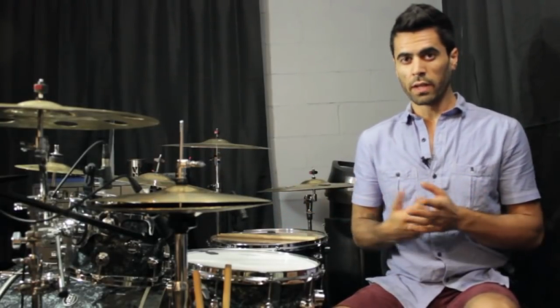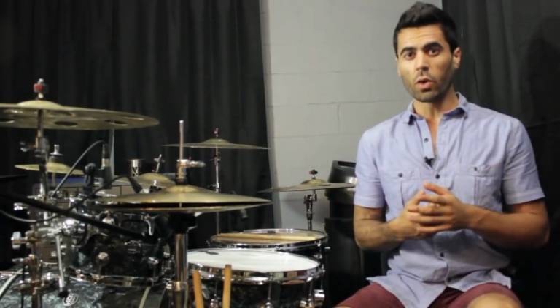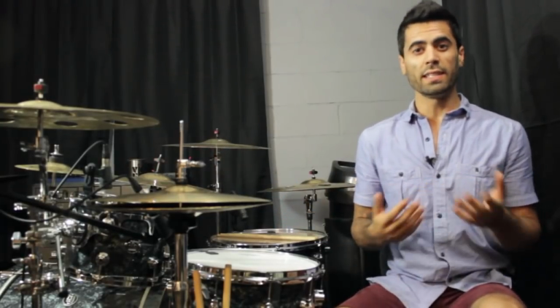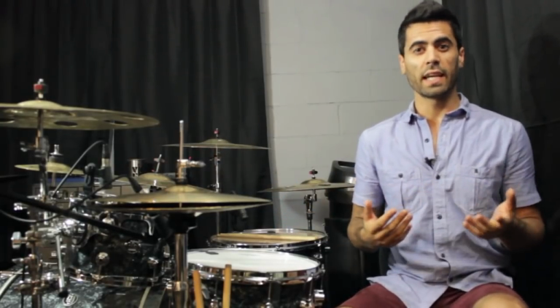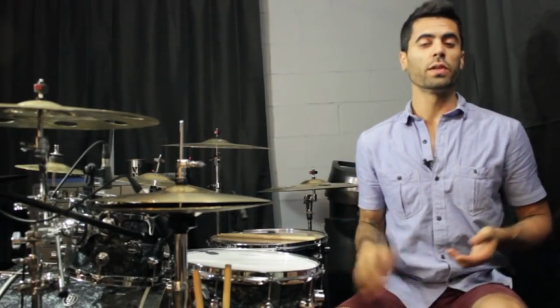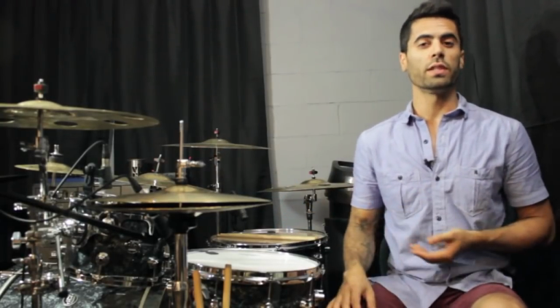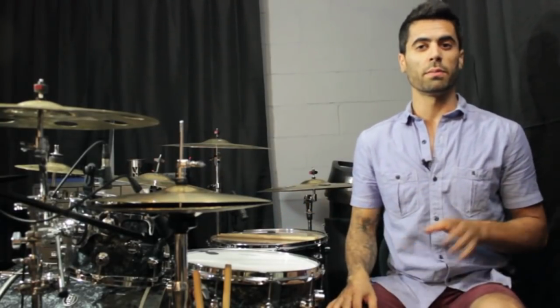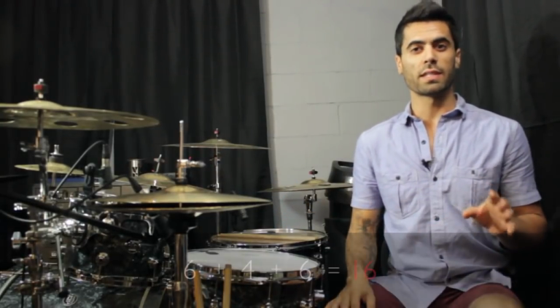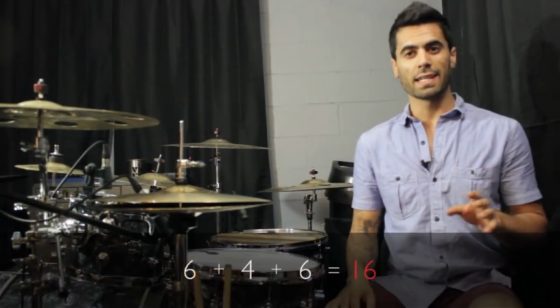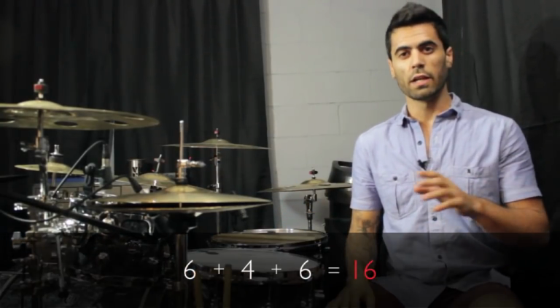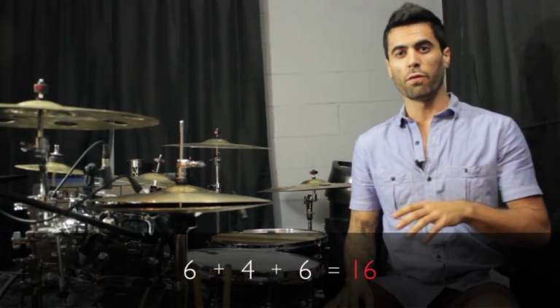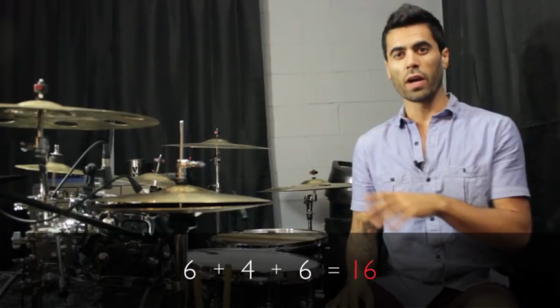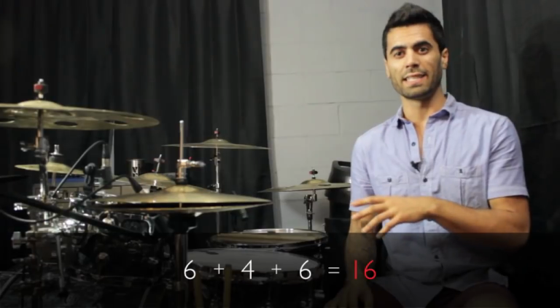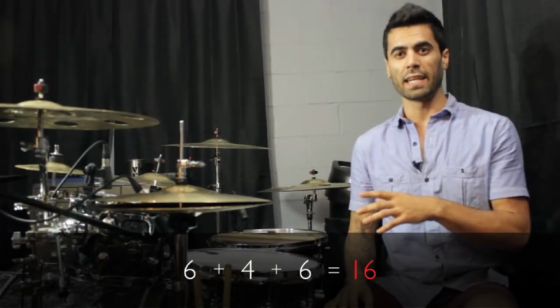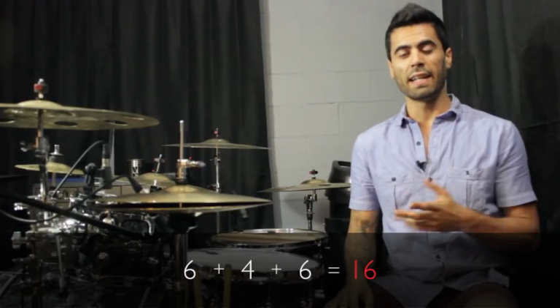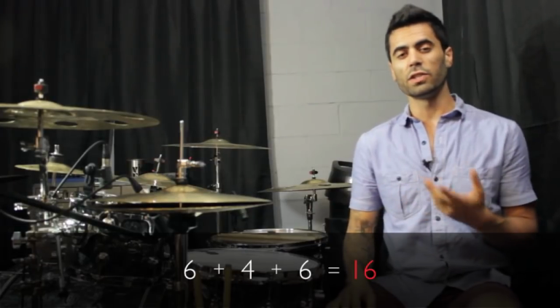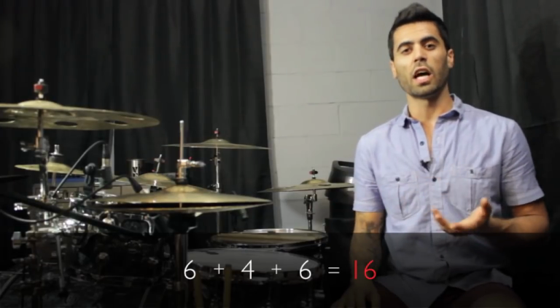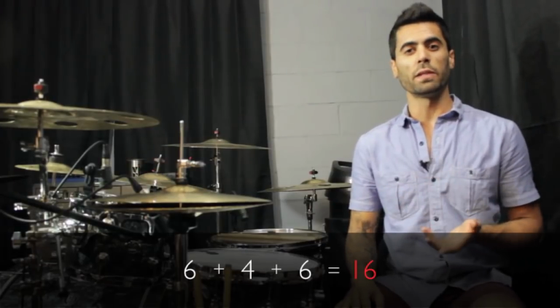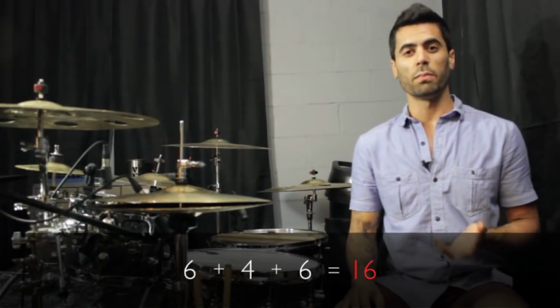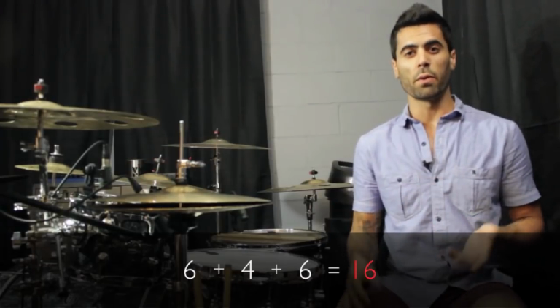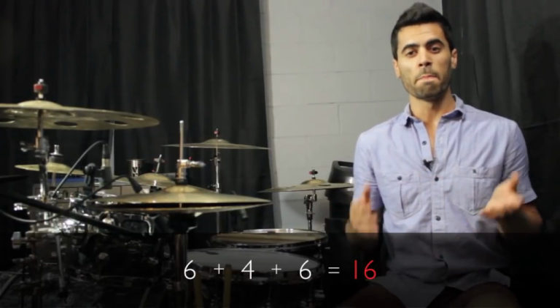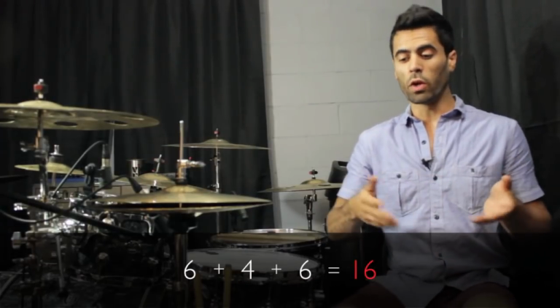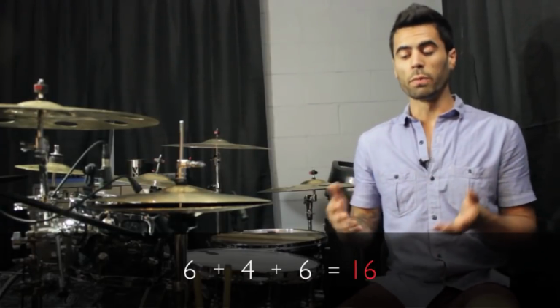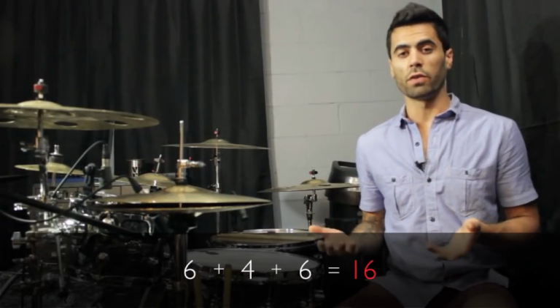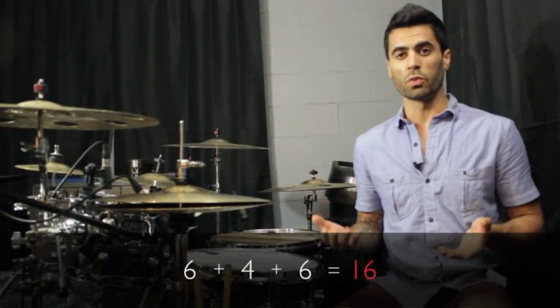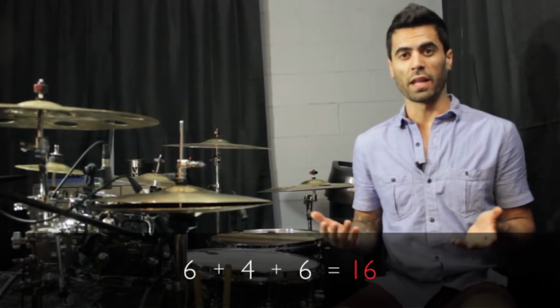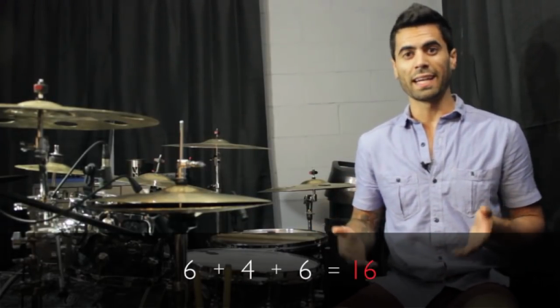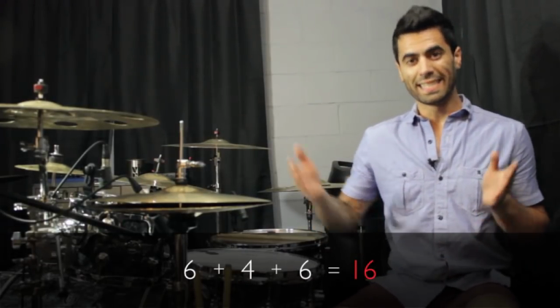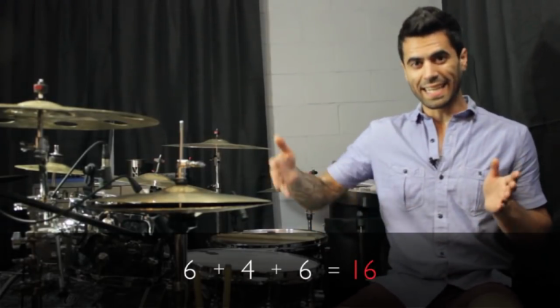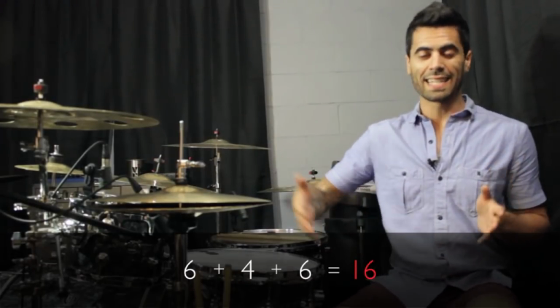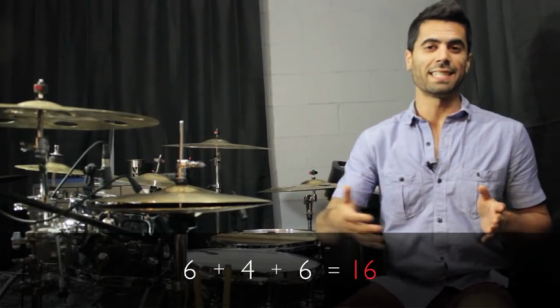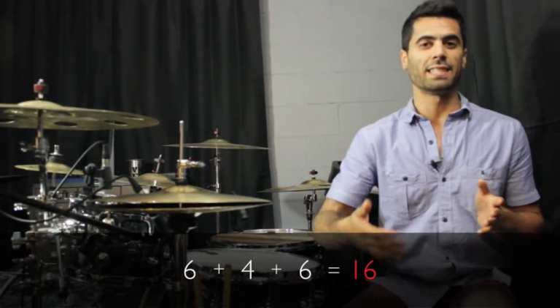So in this case we're using the numbers six, four, and six. And that's just to help us remember what groups of notes we're playing to get to 16.